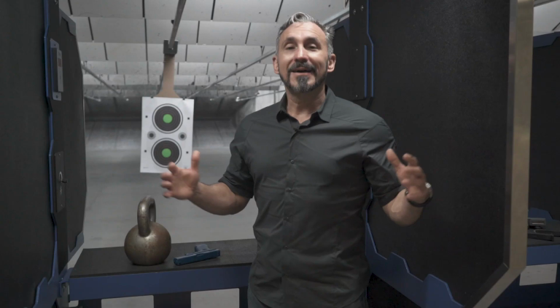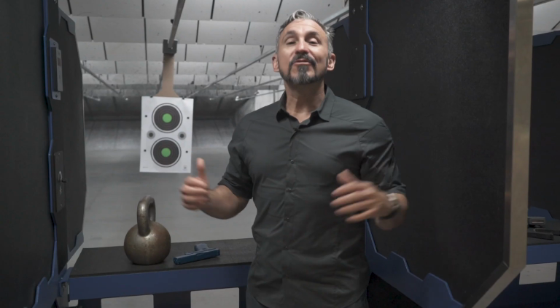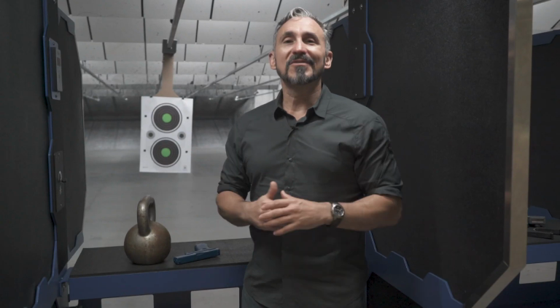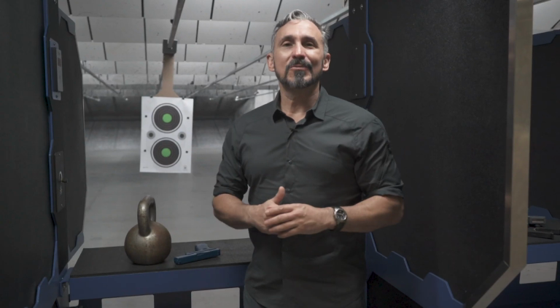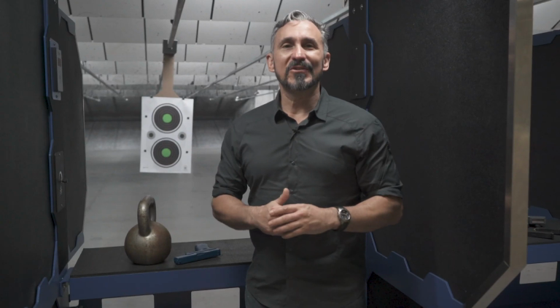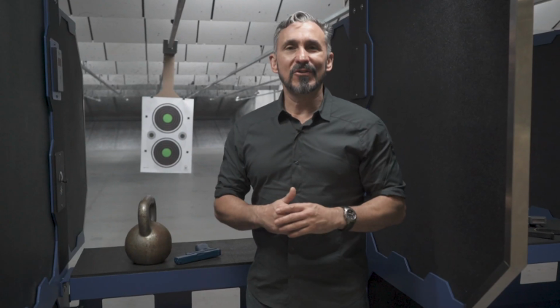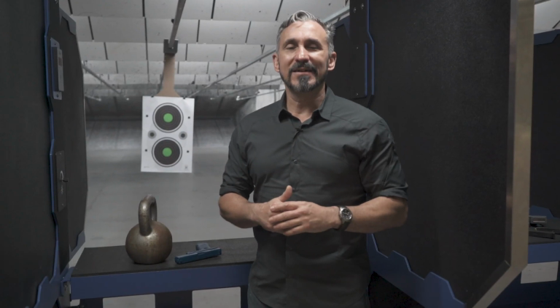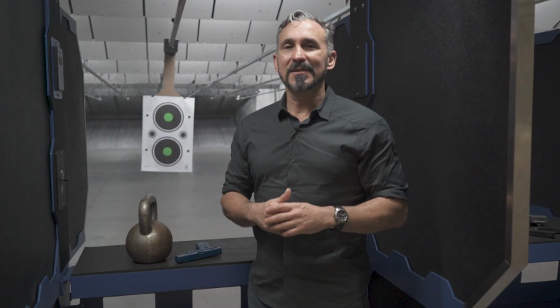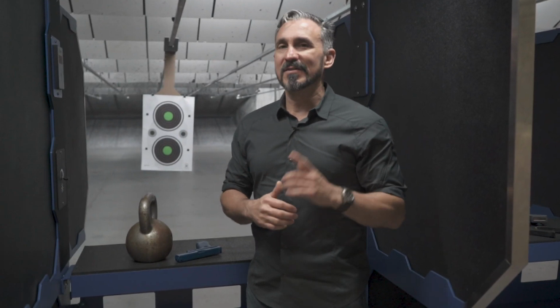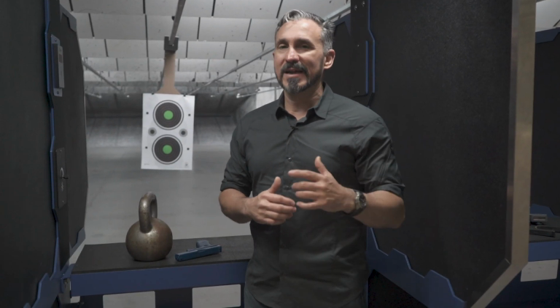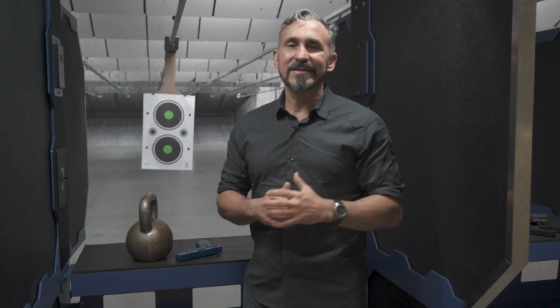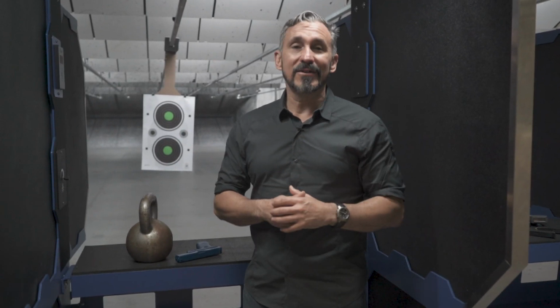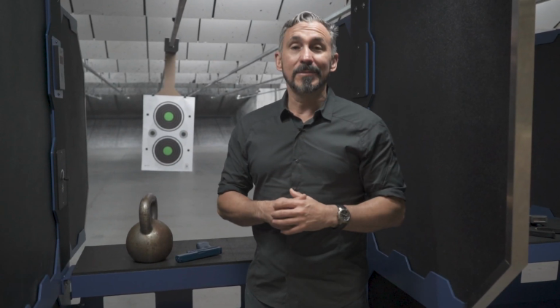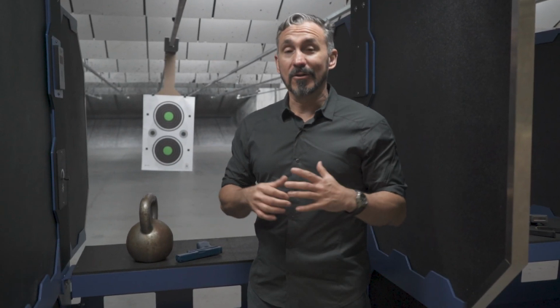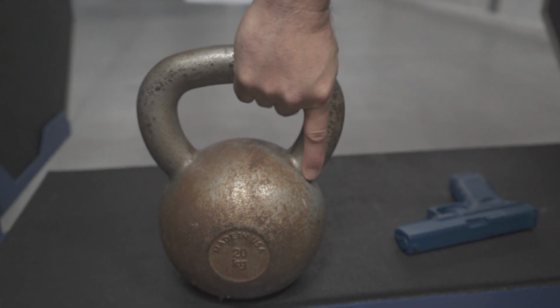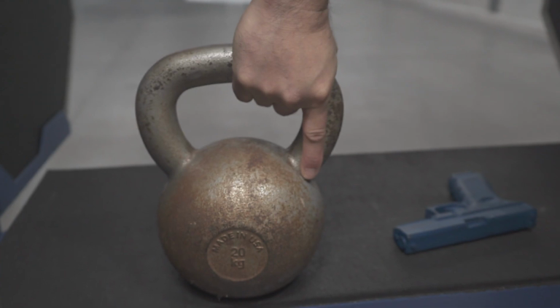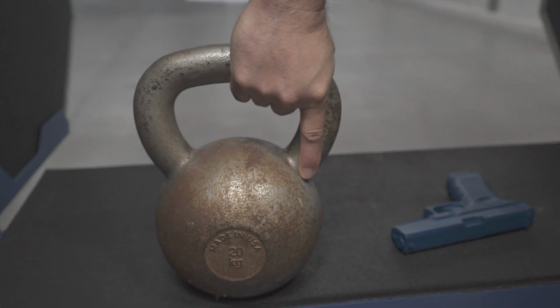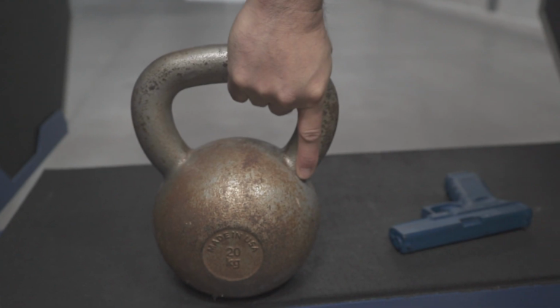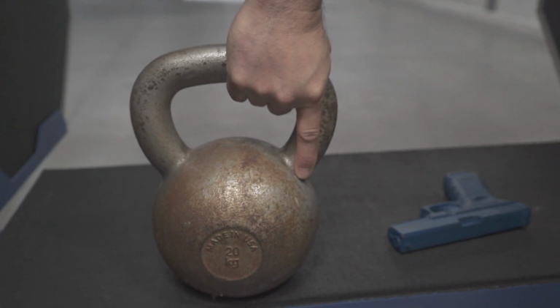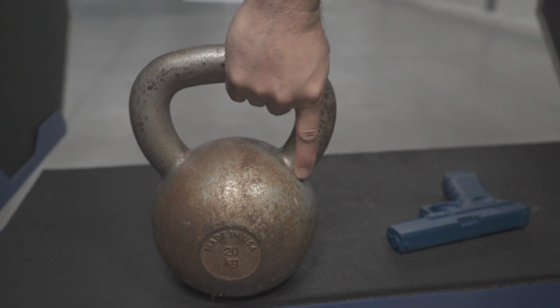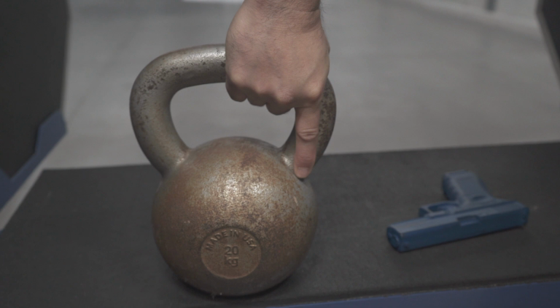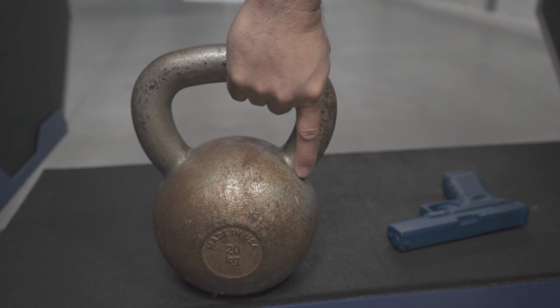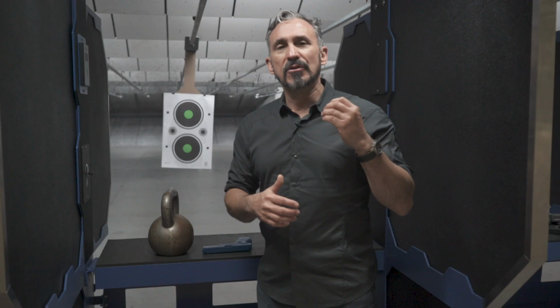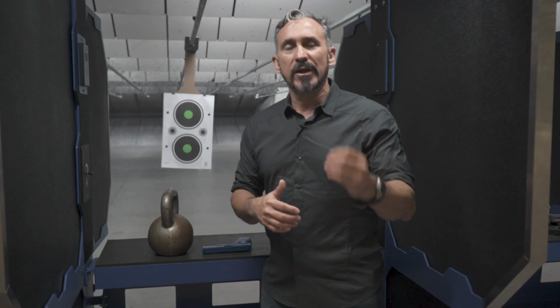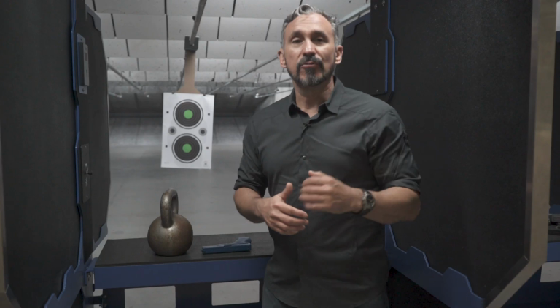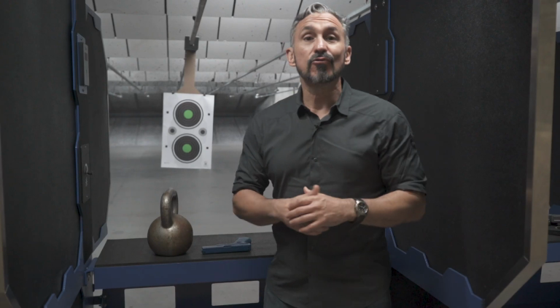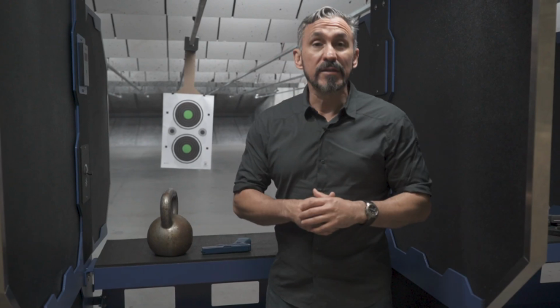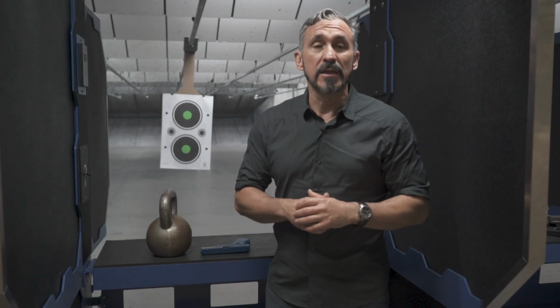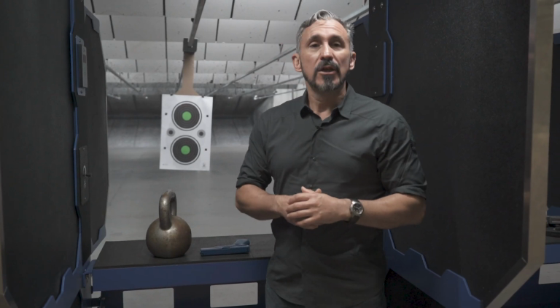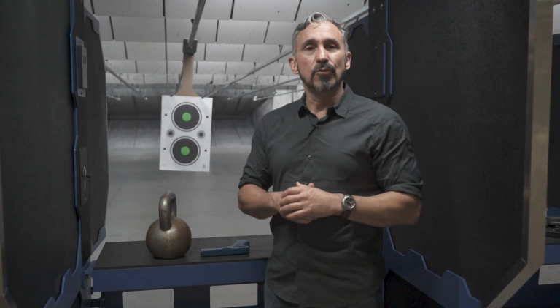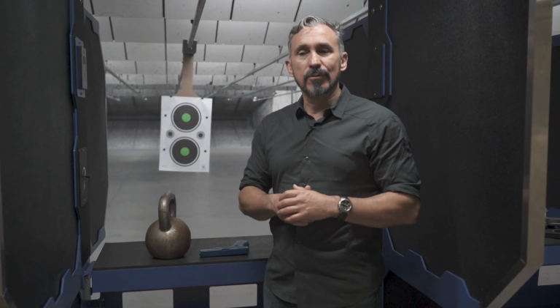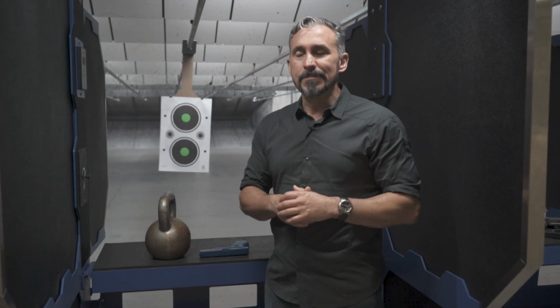Hi, I'm Jeff Gonzales, President of Trident Concepts, and today I'd like to talk to you about grip strength. What are some things that you can do to help strengthen your grip?